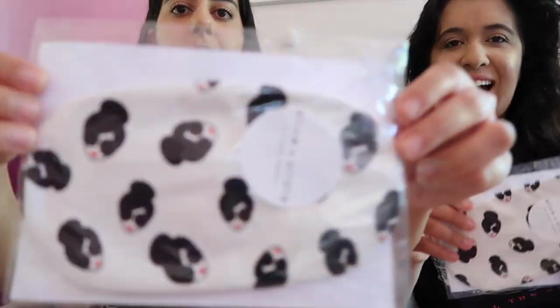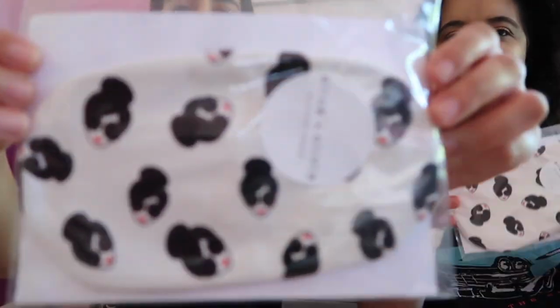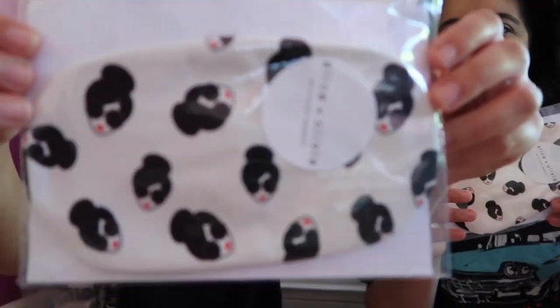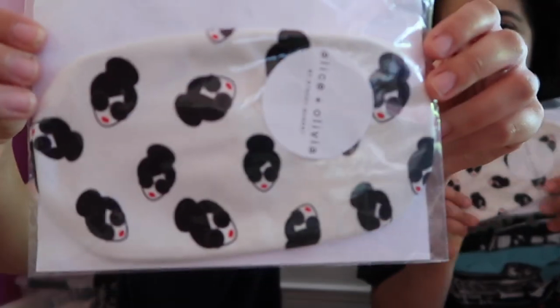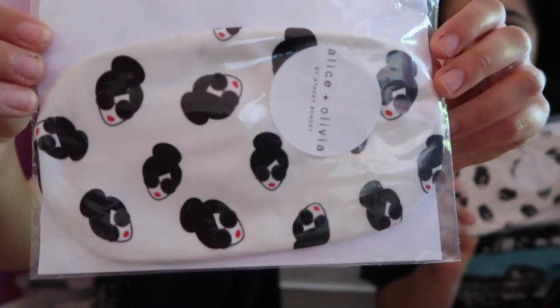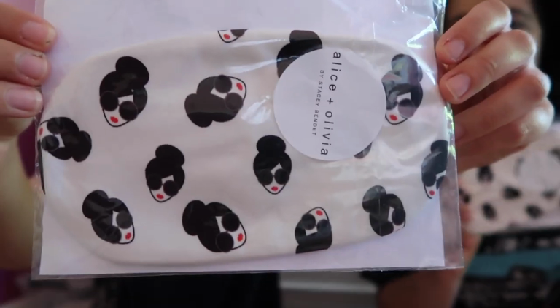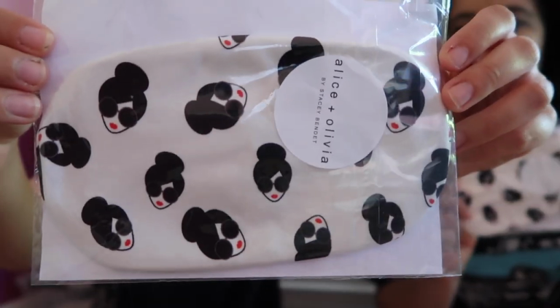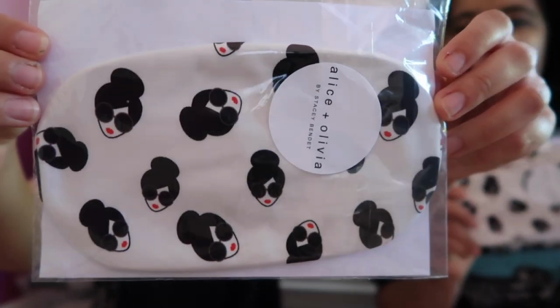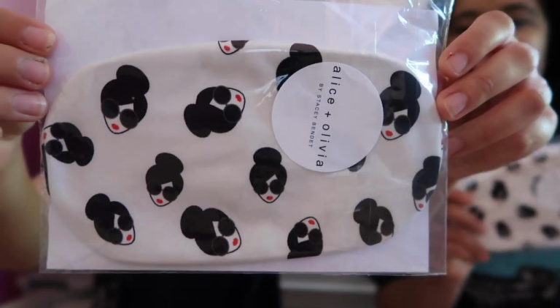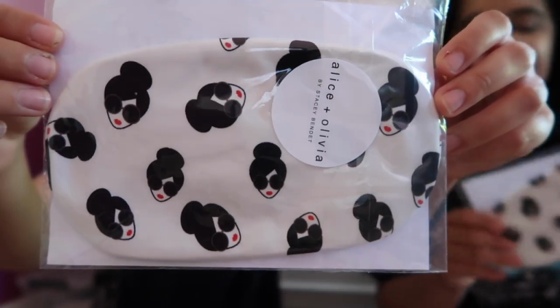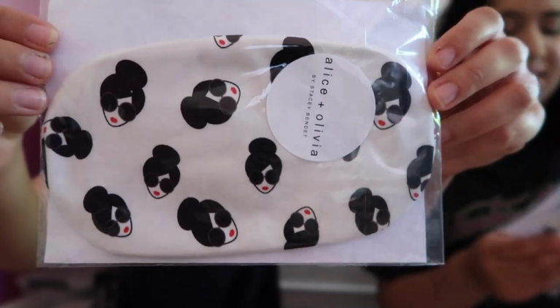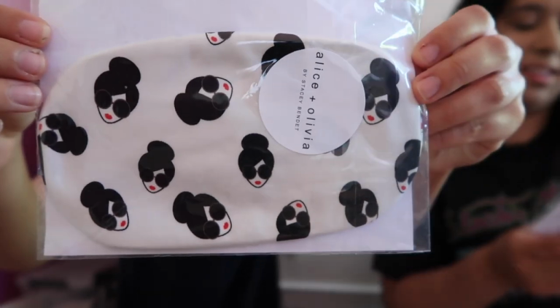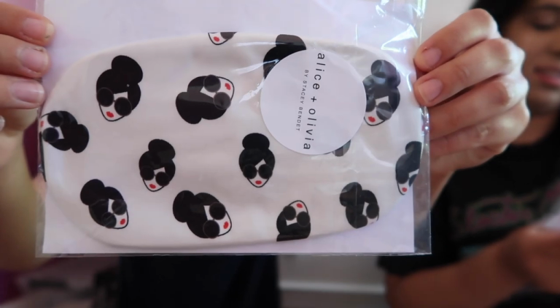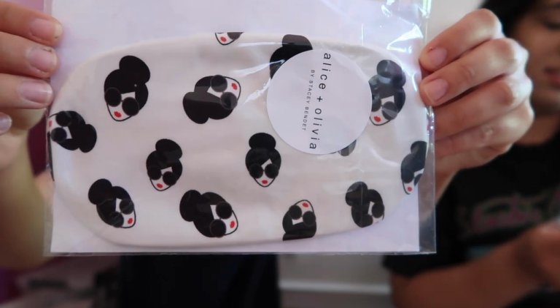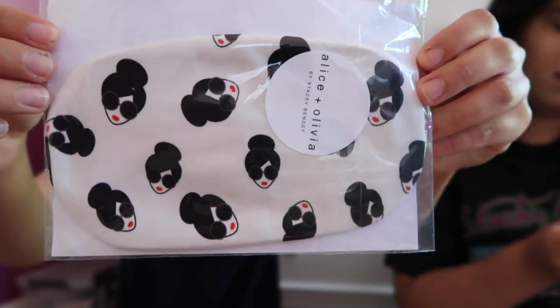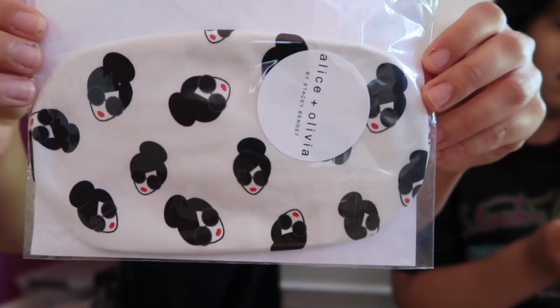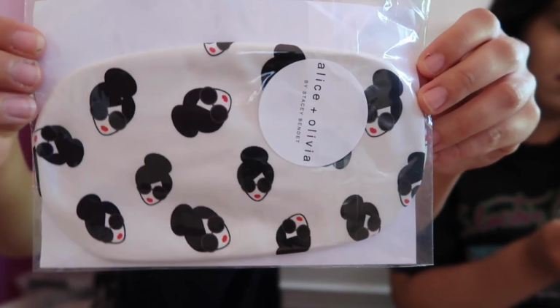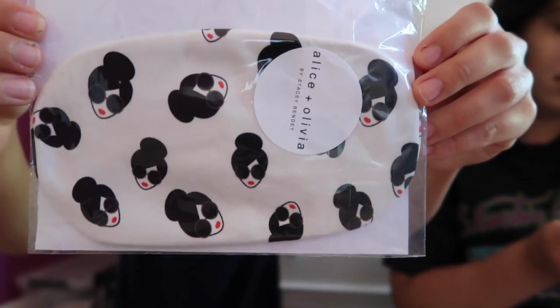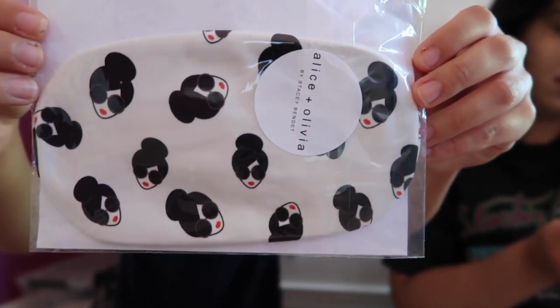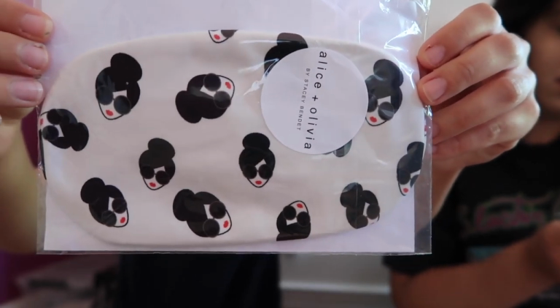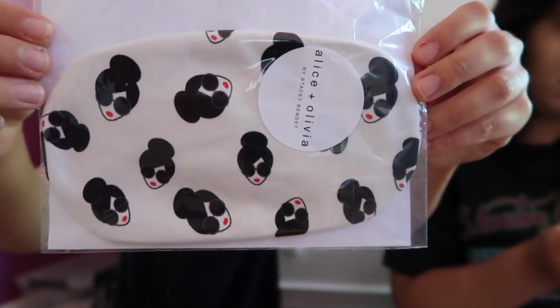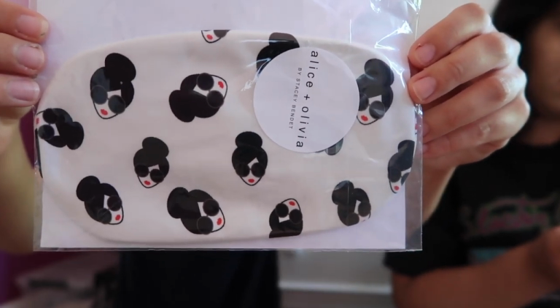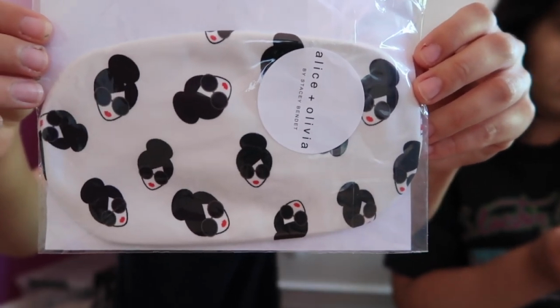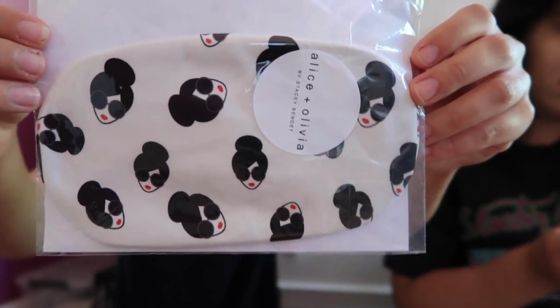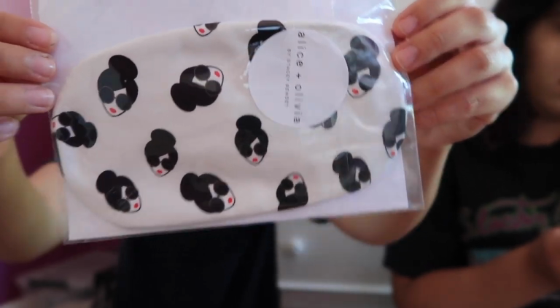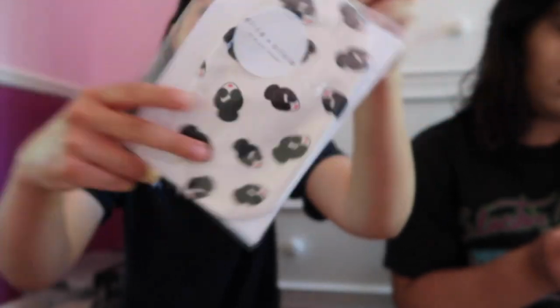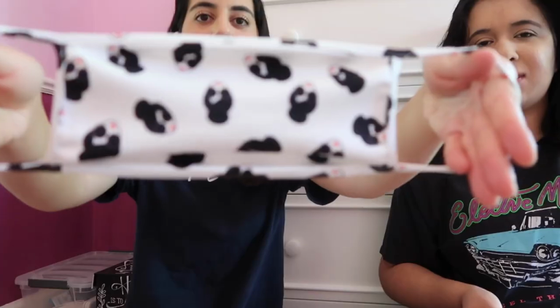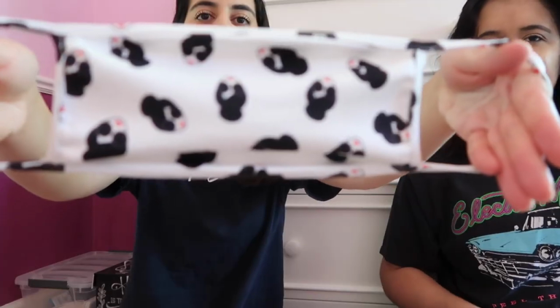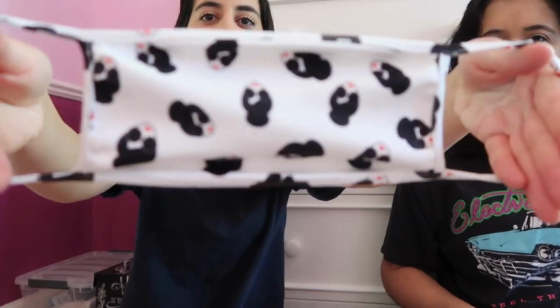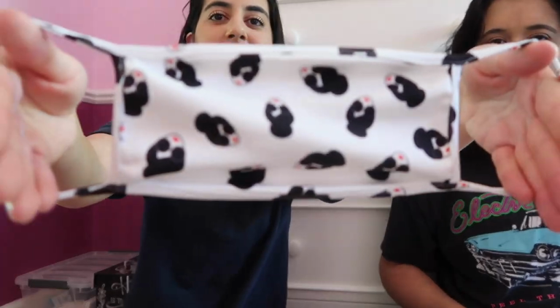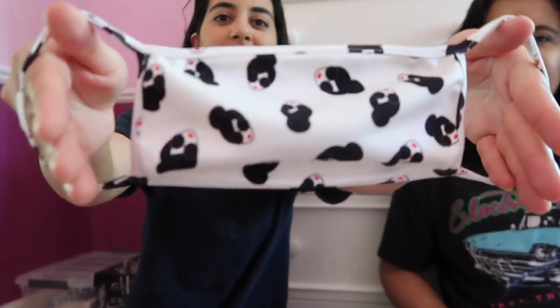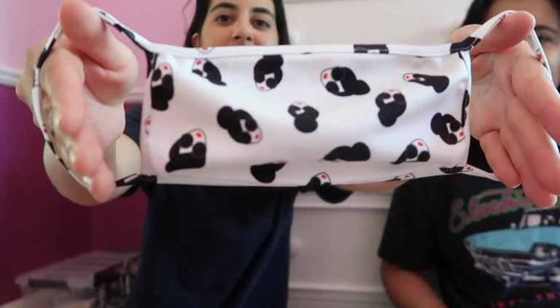This is what the face mask pattern looks like — it's the classic Alice and Olivia pattern but on a face mask. How cute is this?